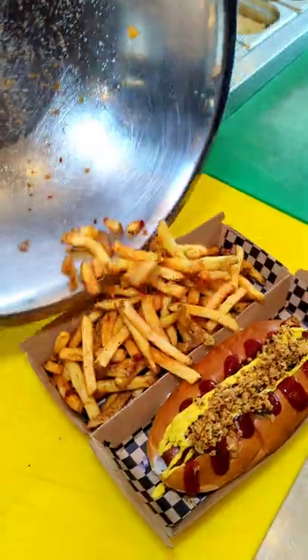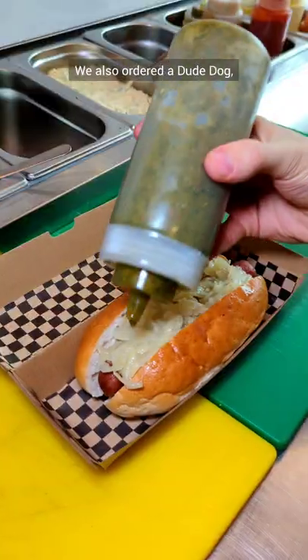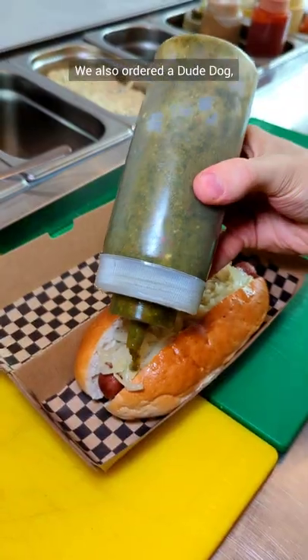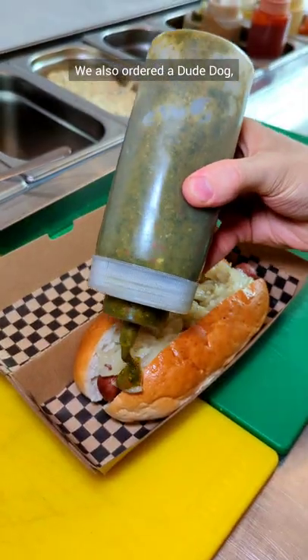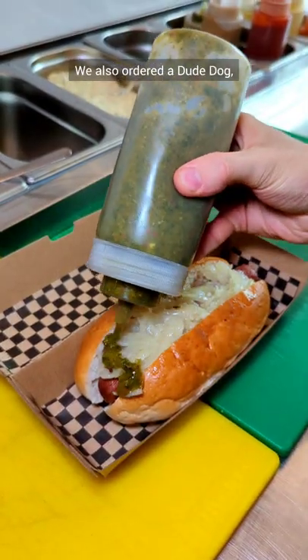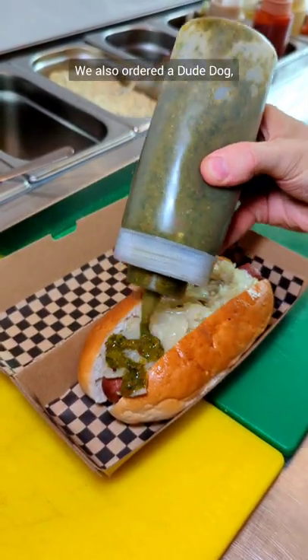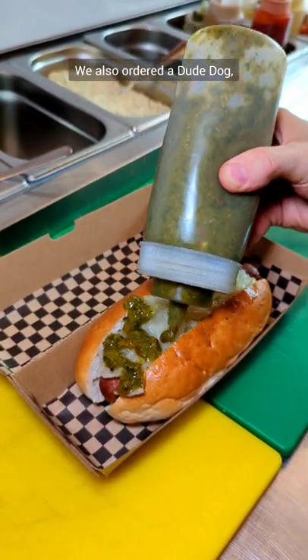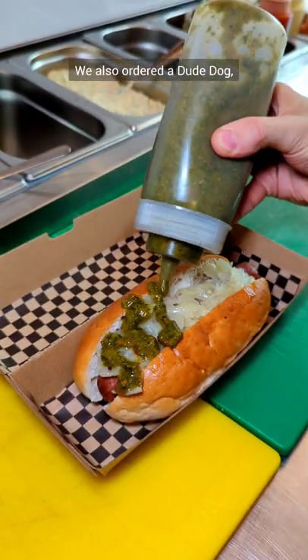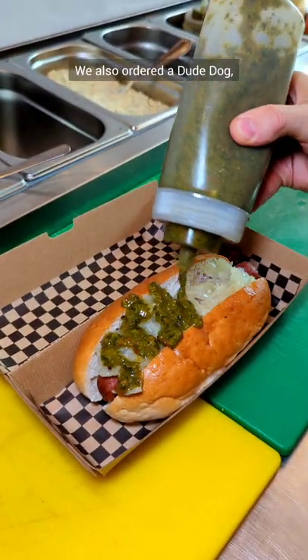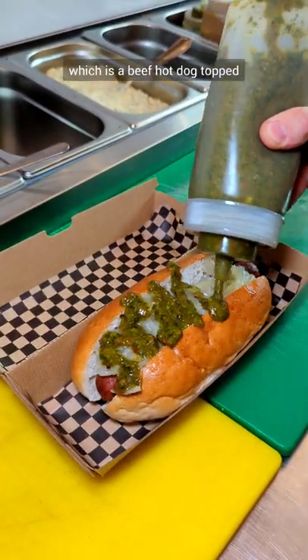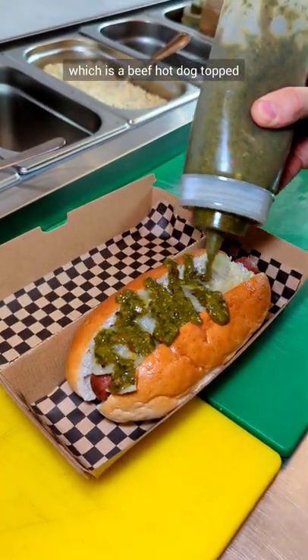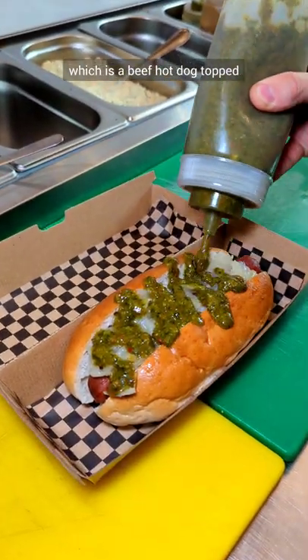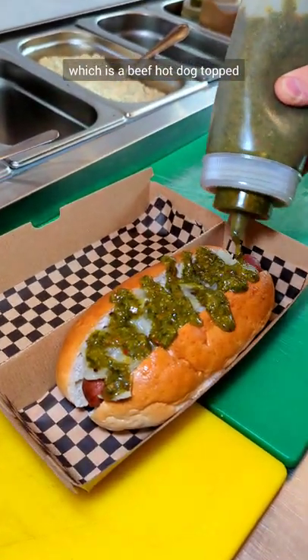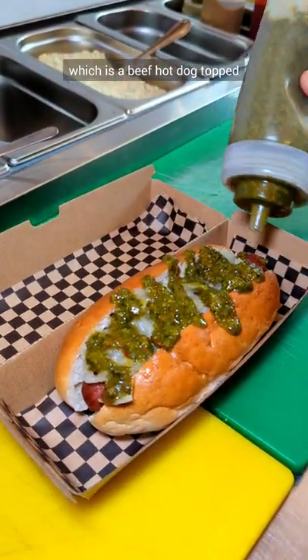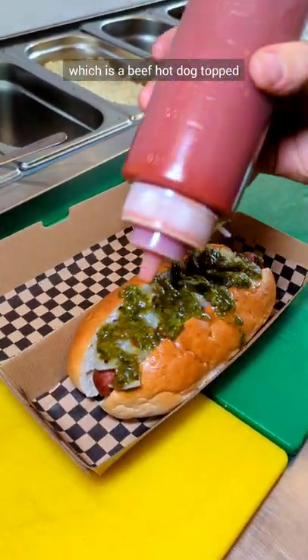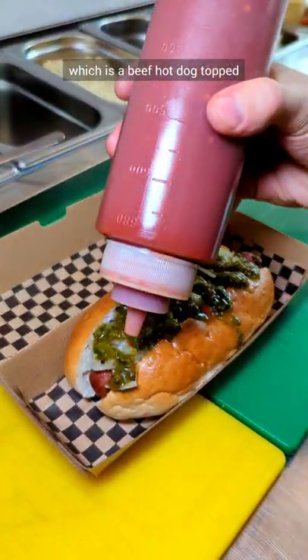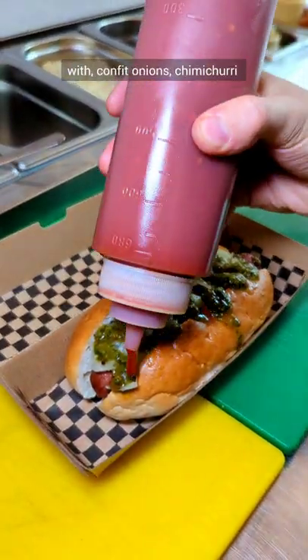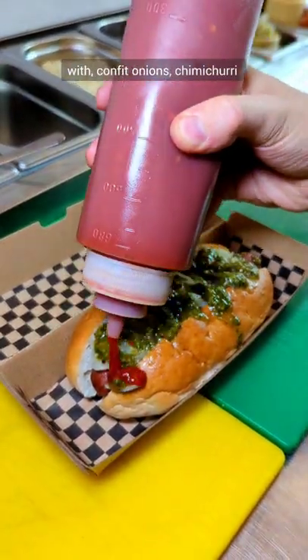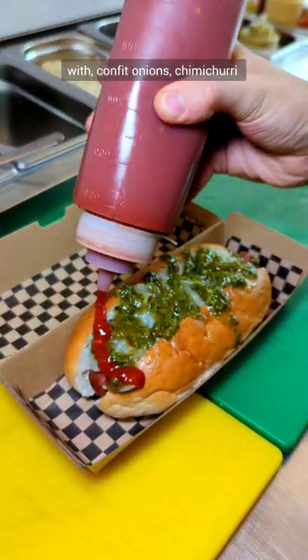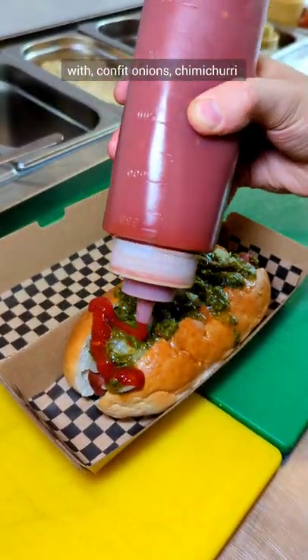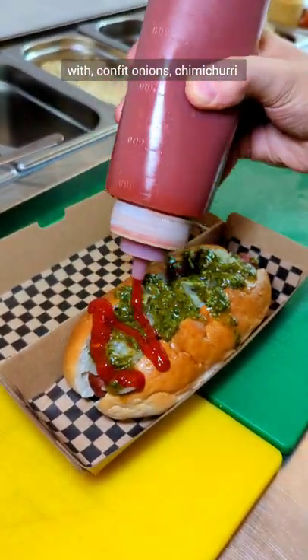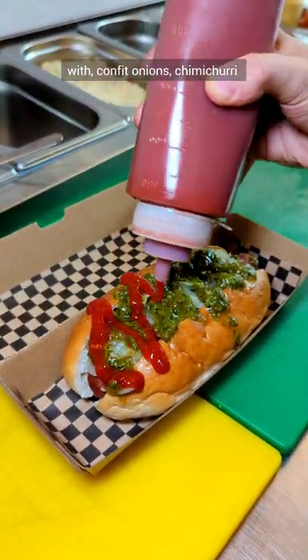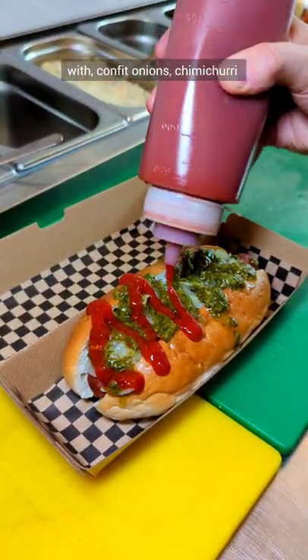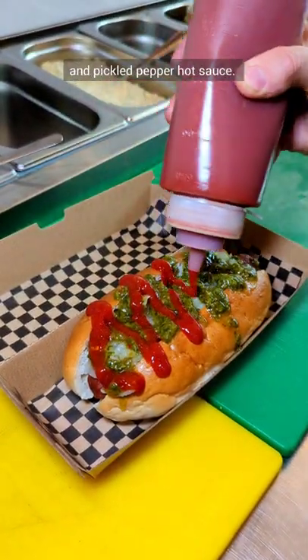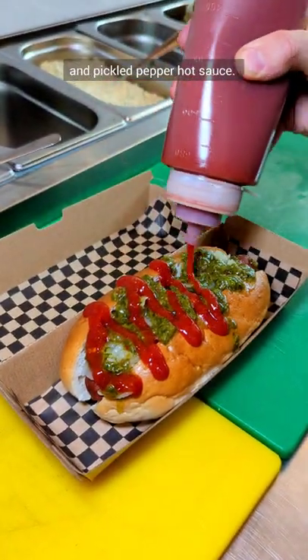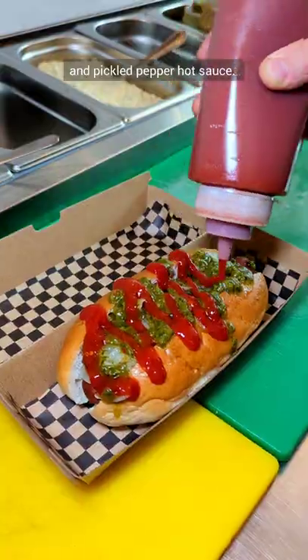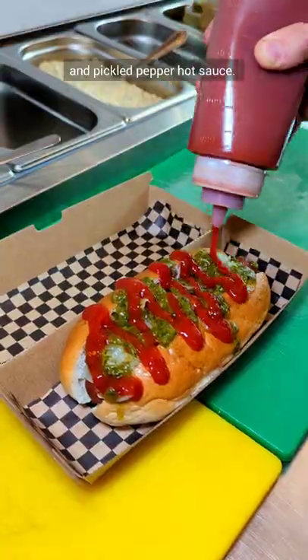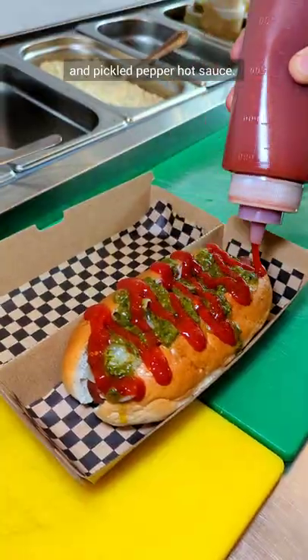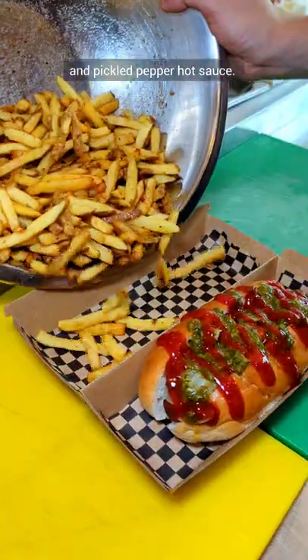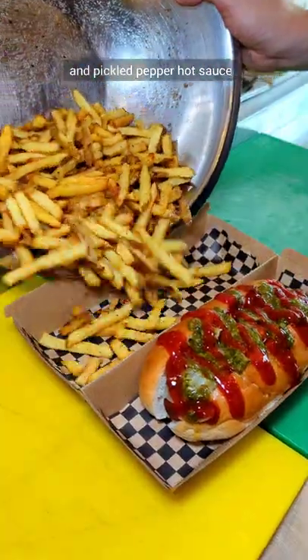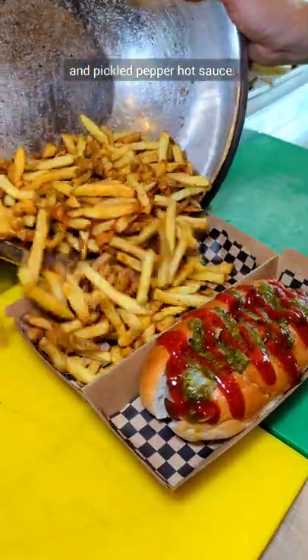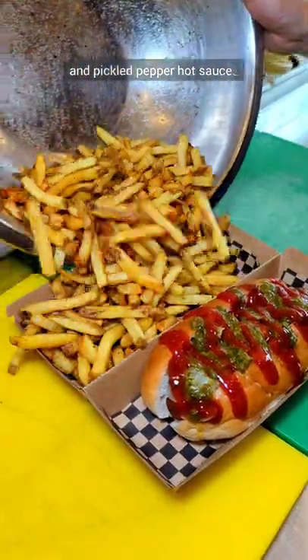We also ordered a Dude Dog, which is a beef hot dog topped with confit onions, chimichurri and pickled pepper hot sauce.